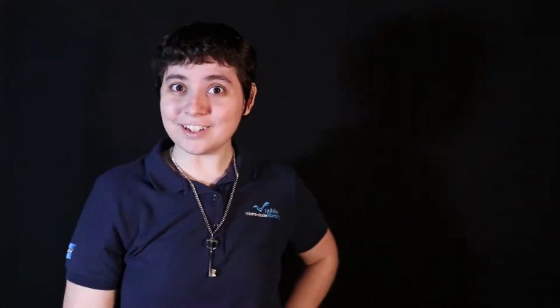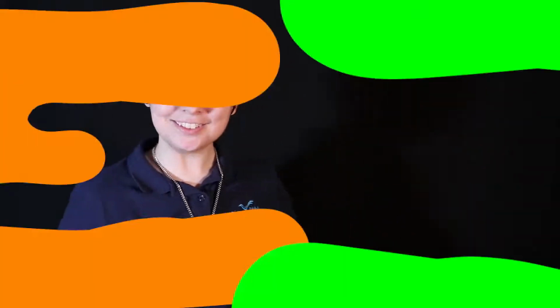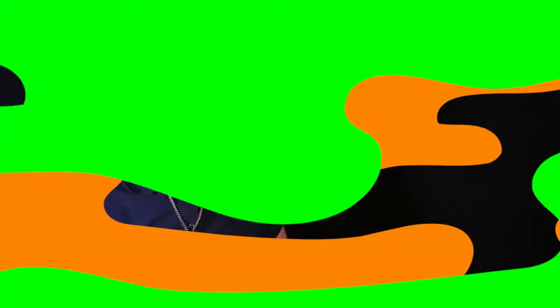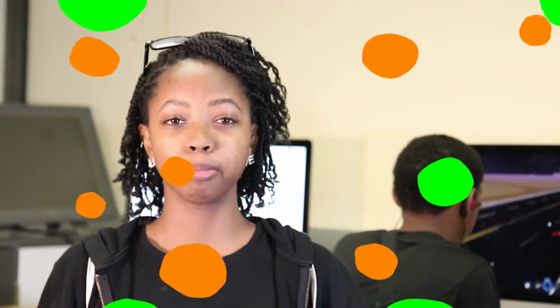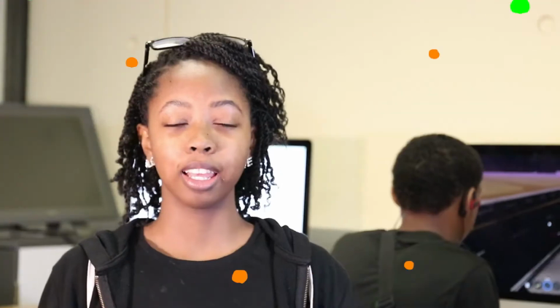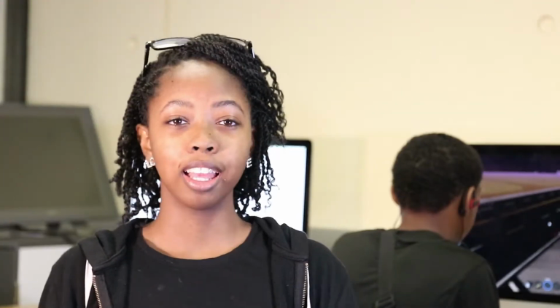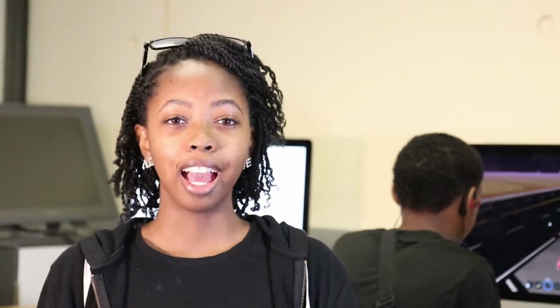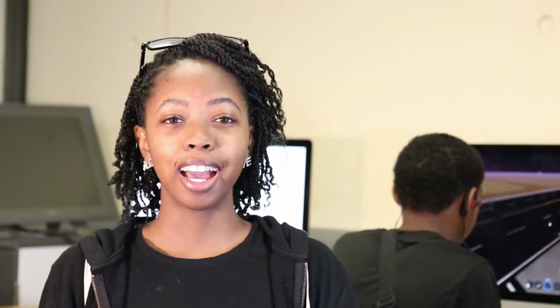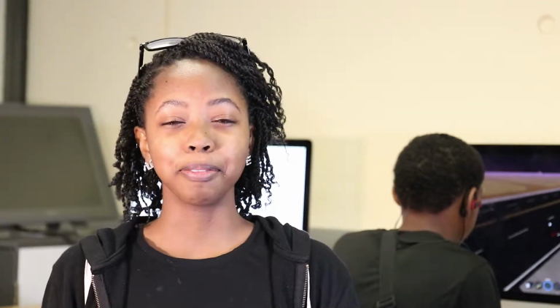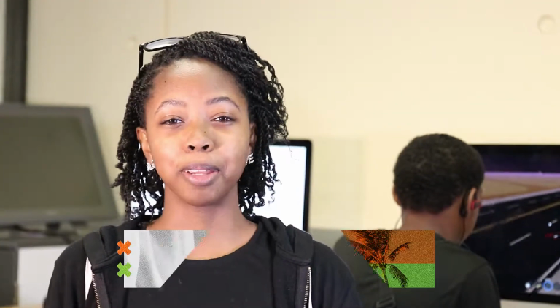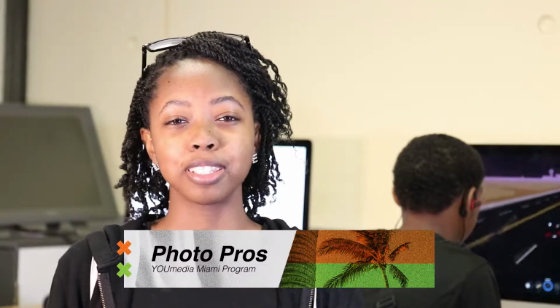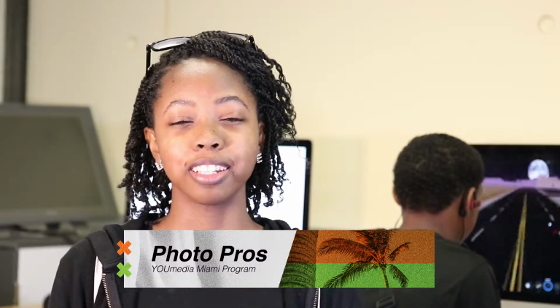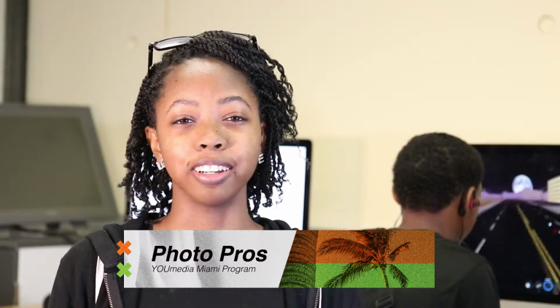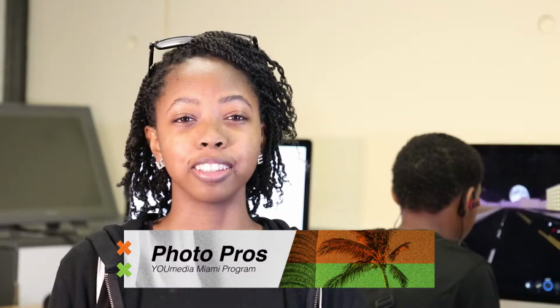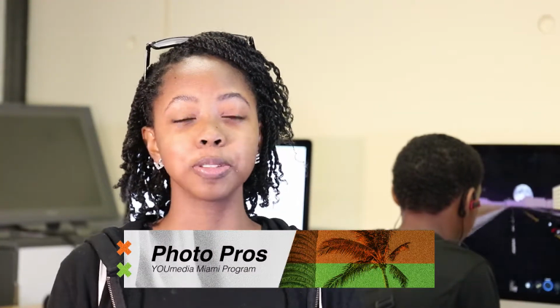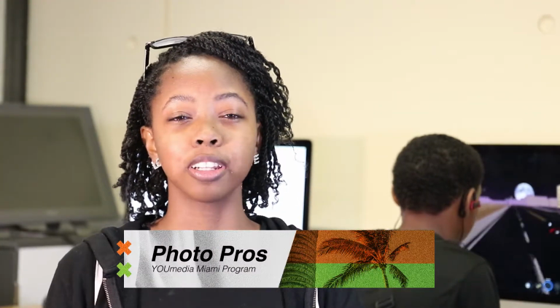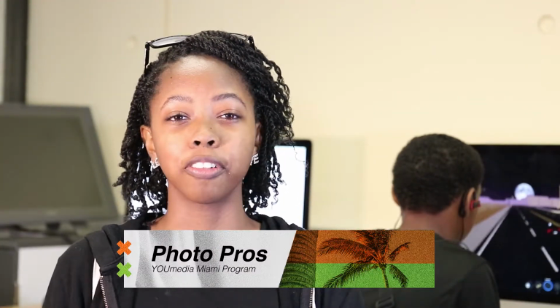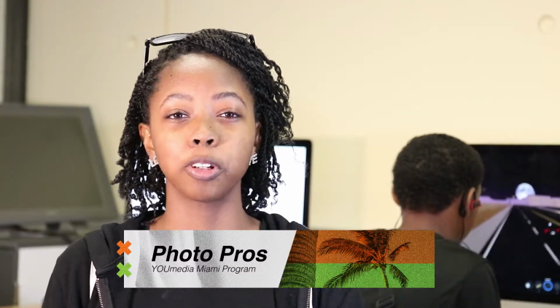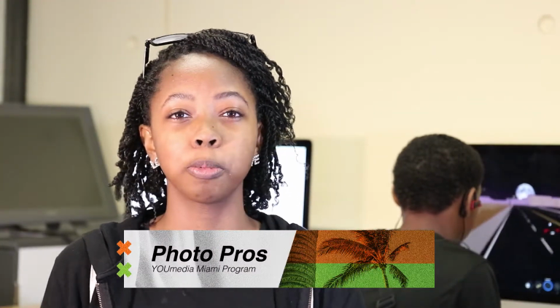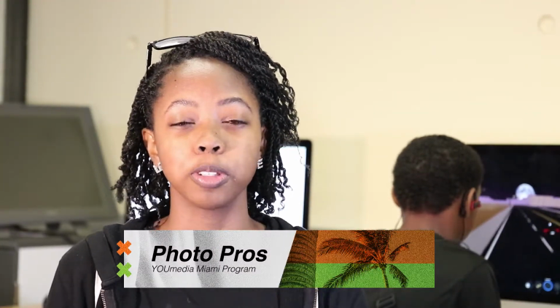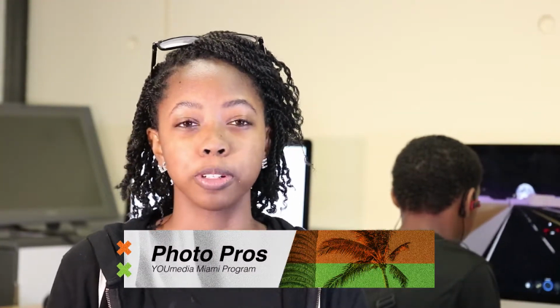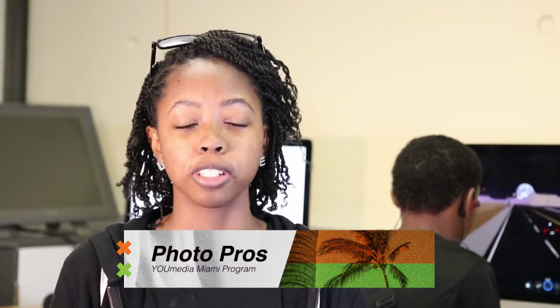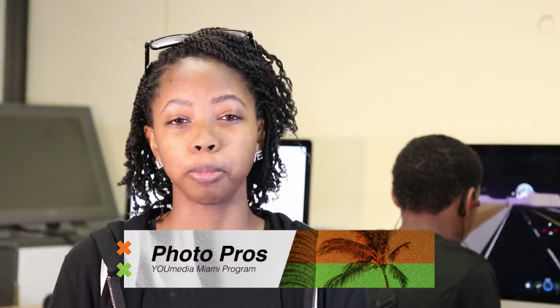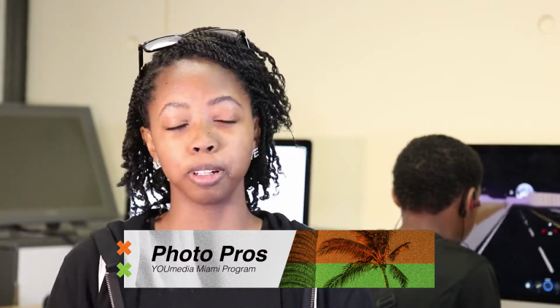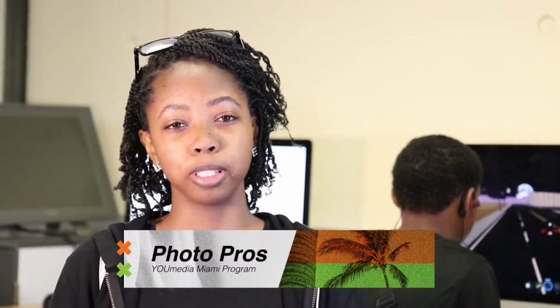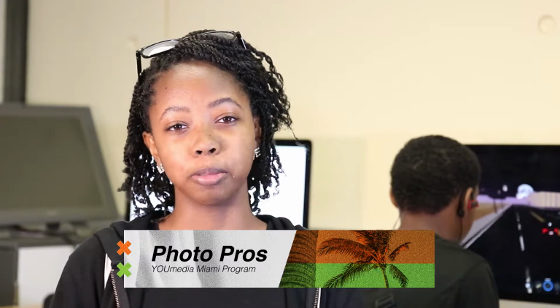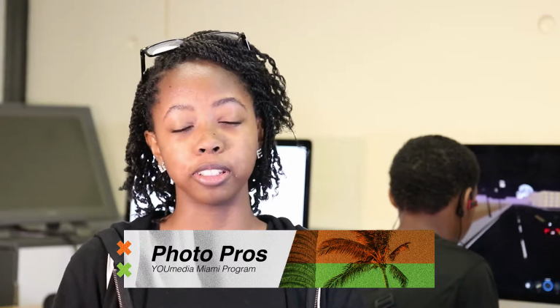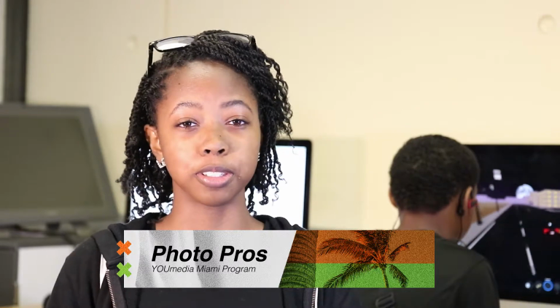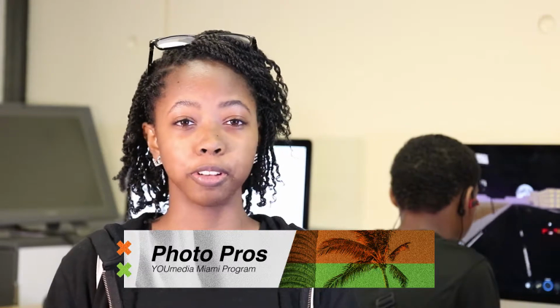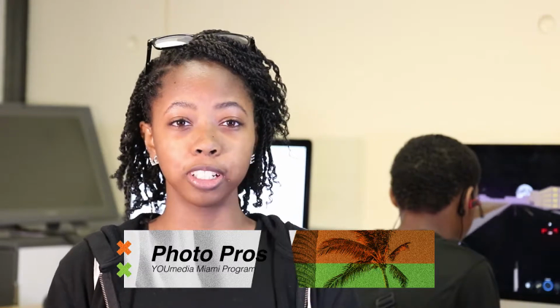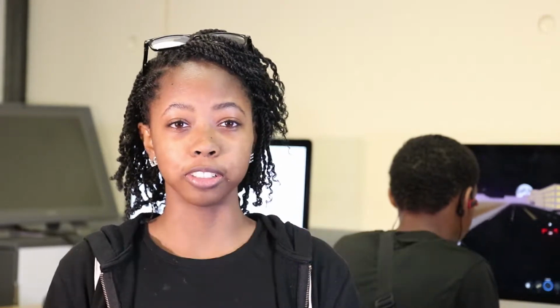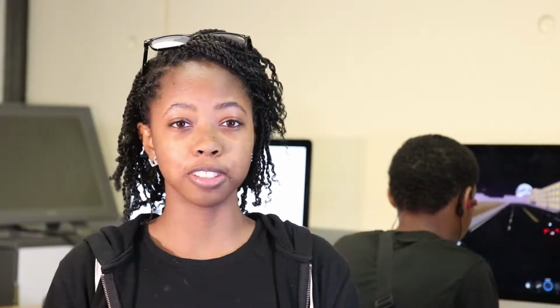Hi, my name is Tierra. This week in our Photo Pros workshop we're gonna be learning about using reflectors.